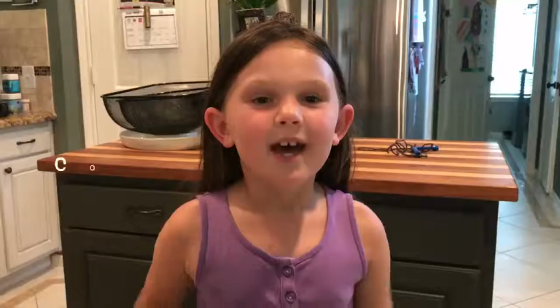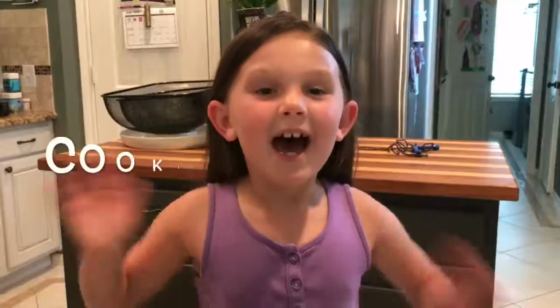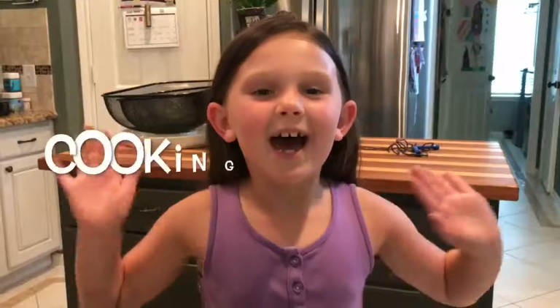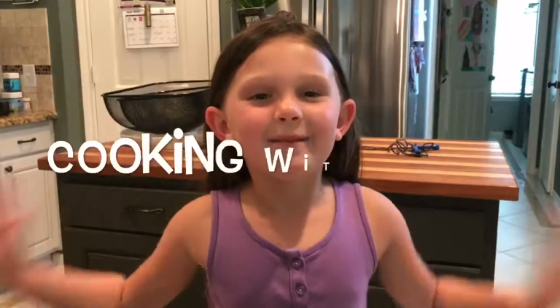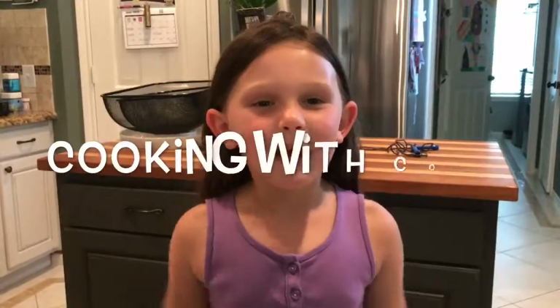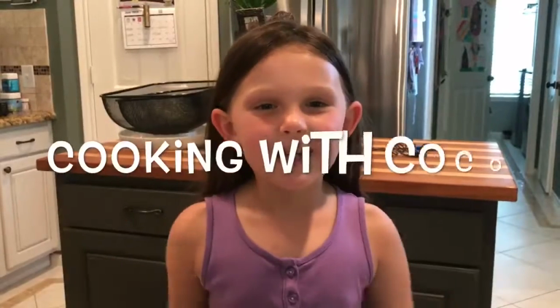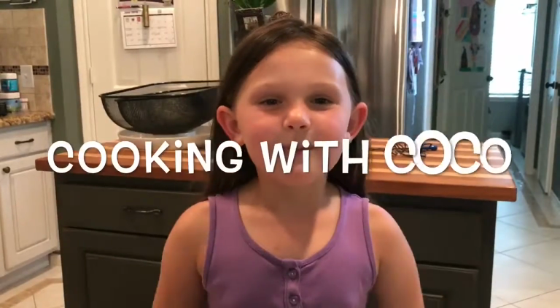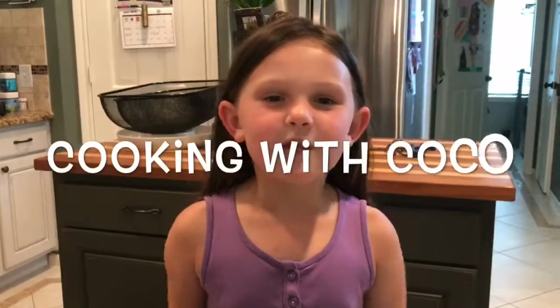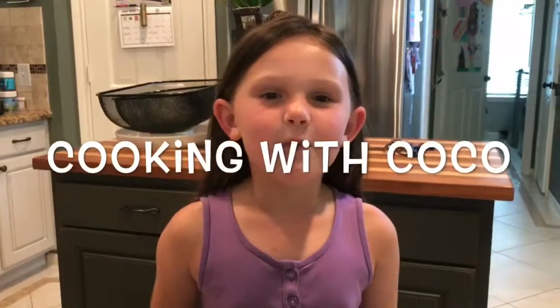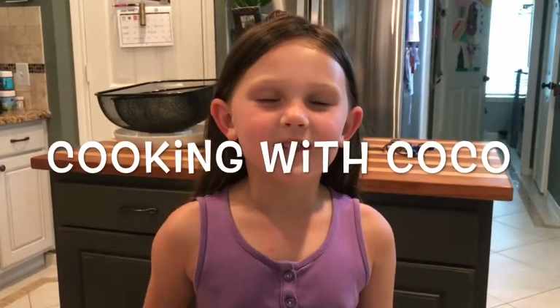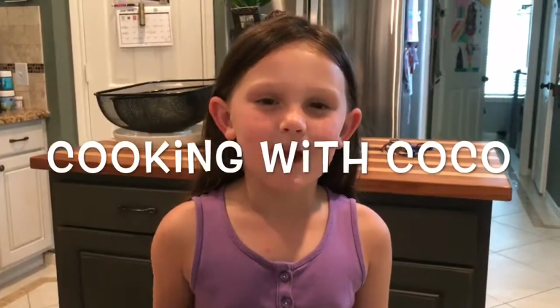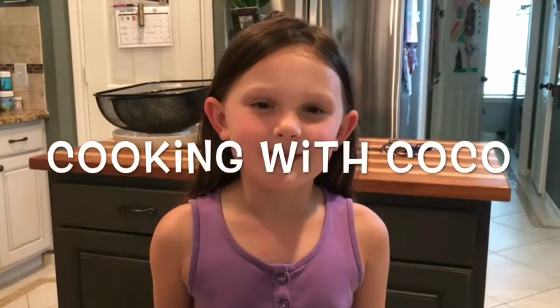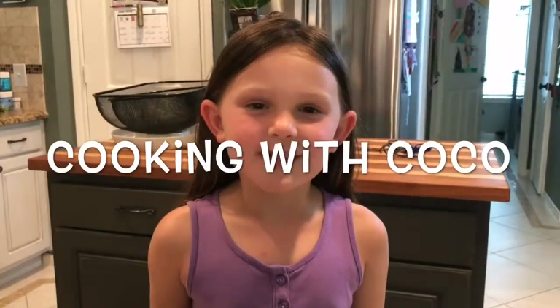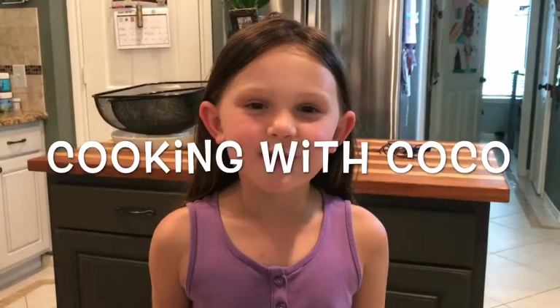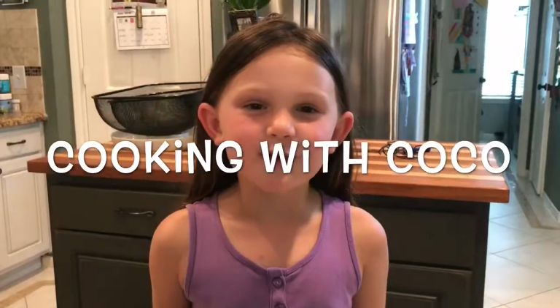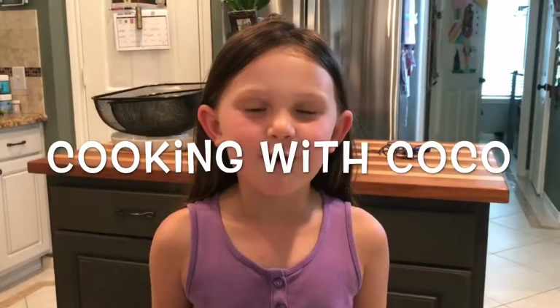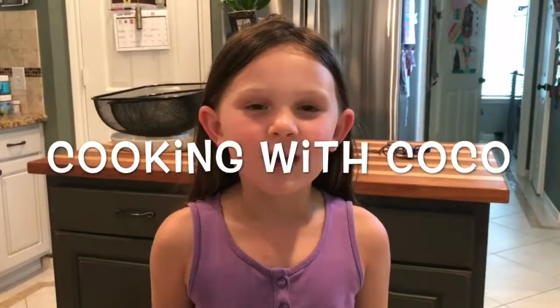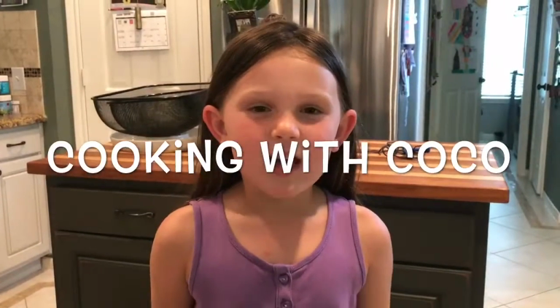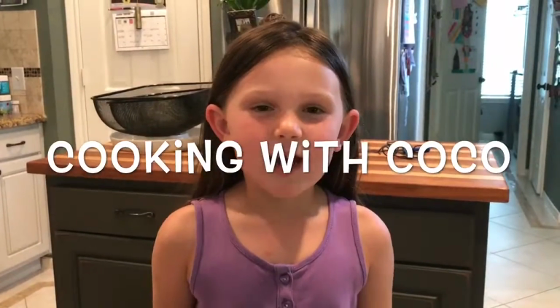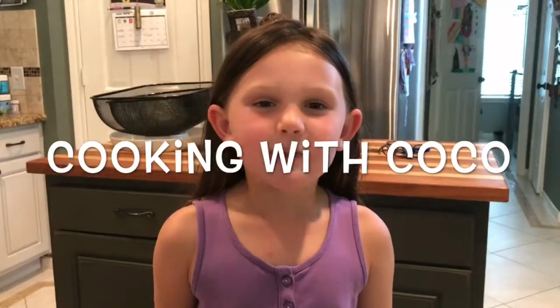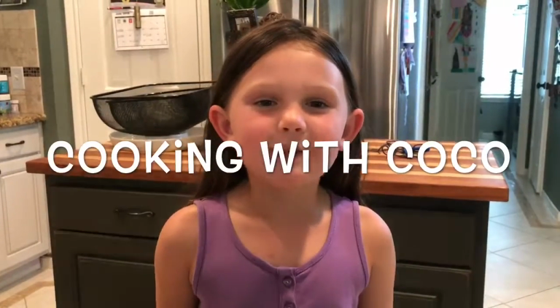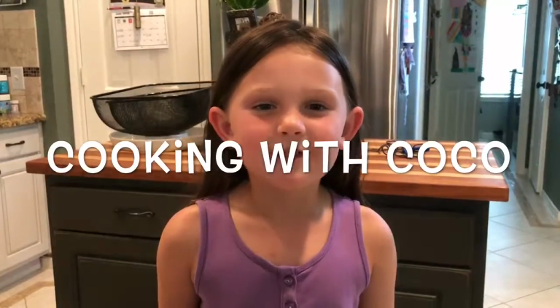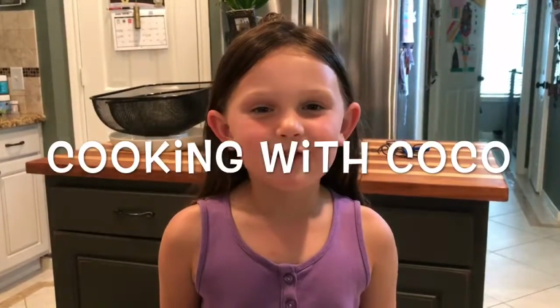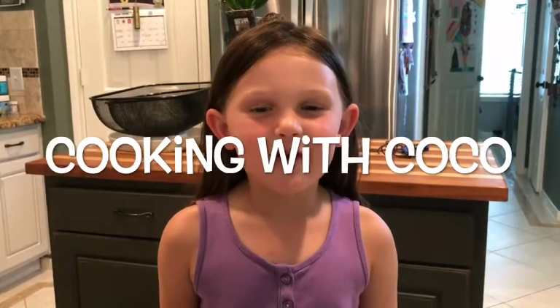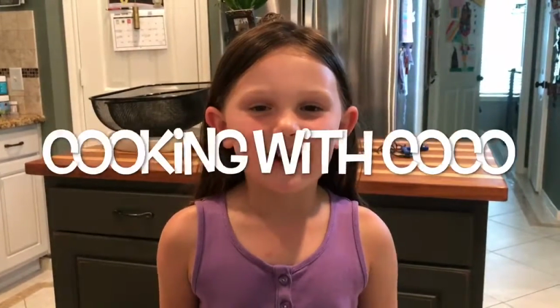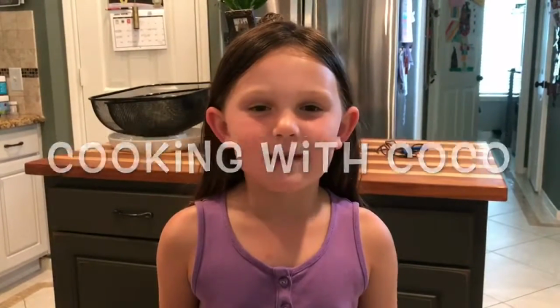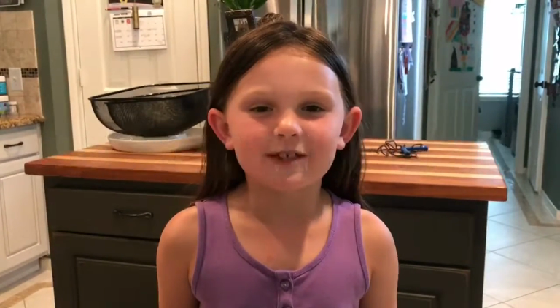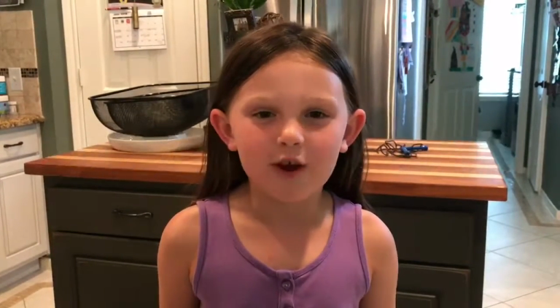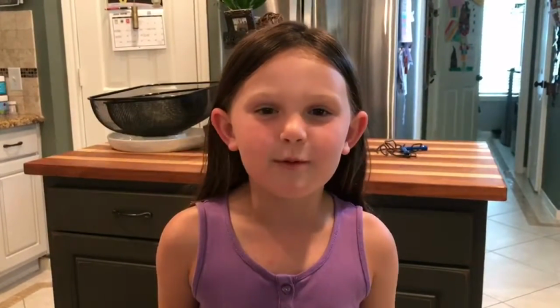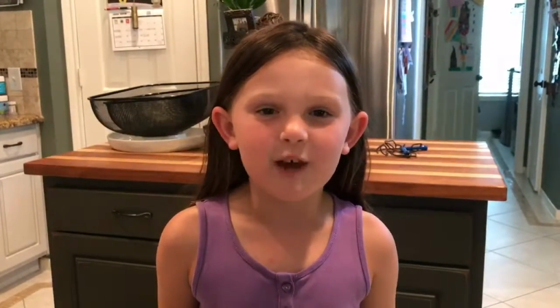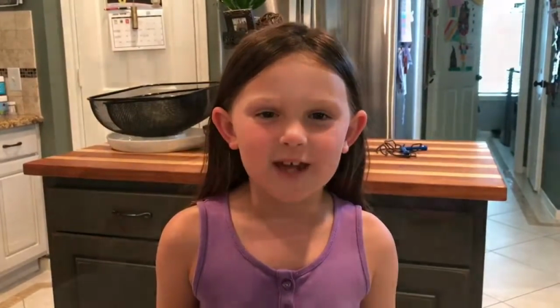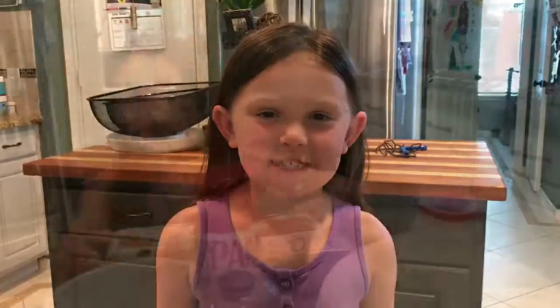Hi, my name is Copeland and I'm six years old and I'm going to be showing you how to make scrambled eggs.